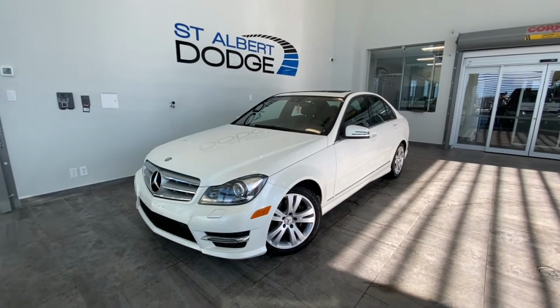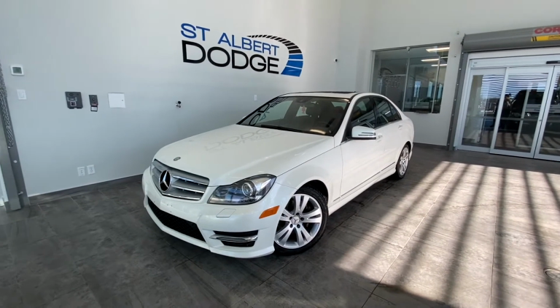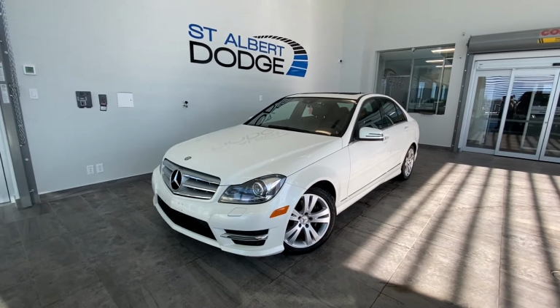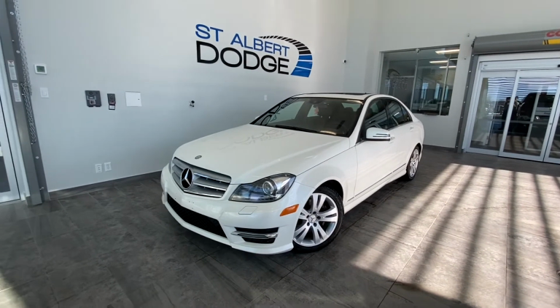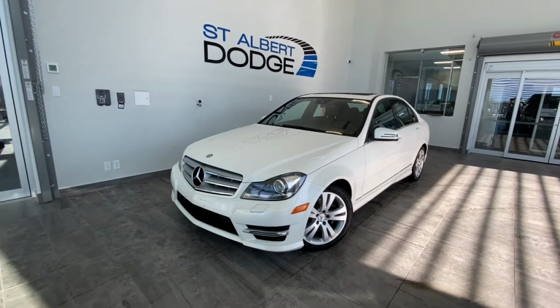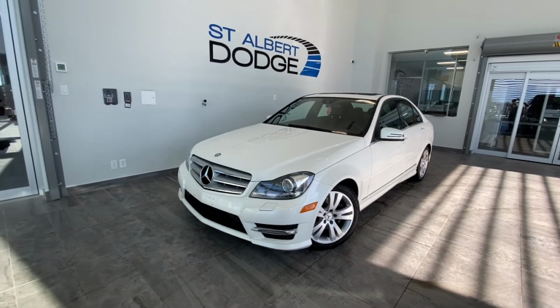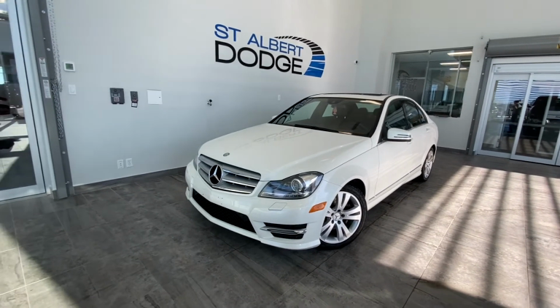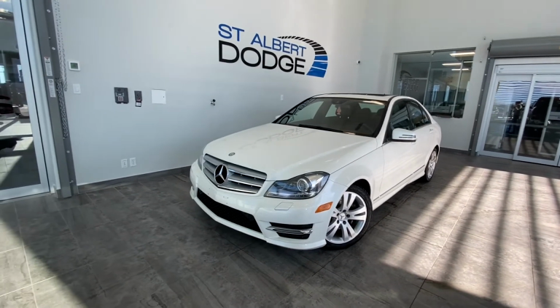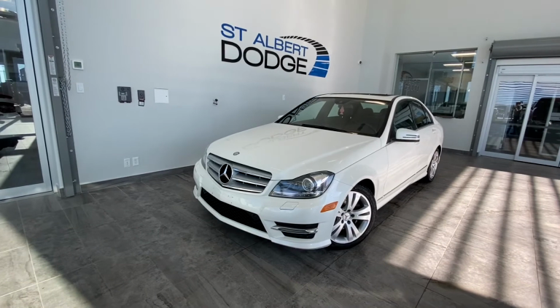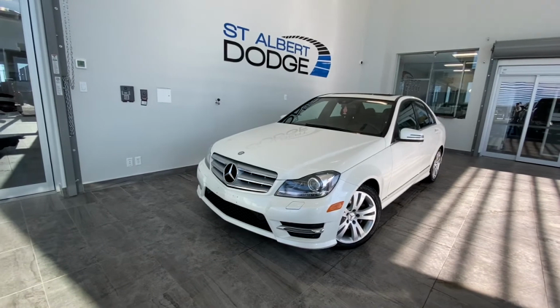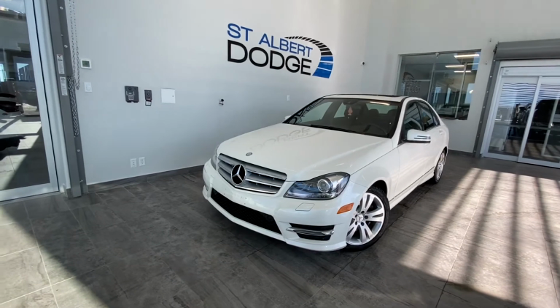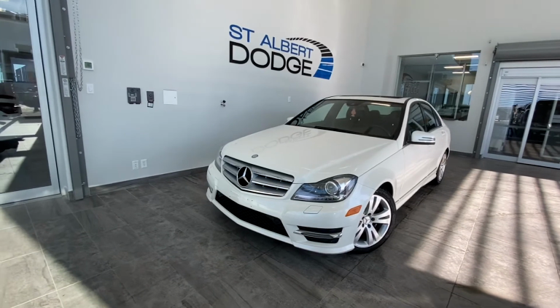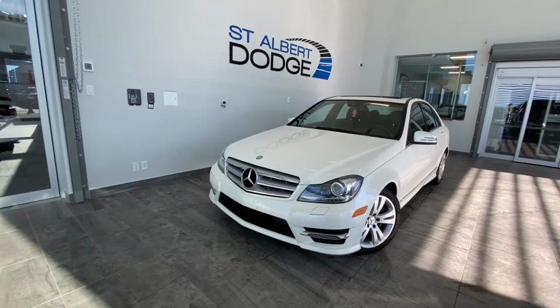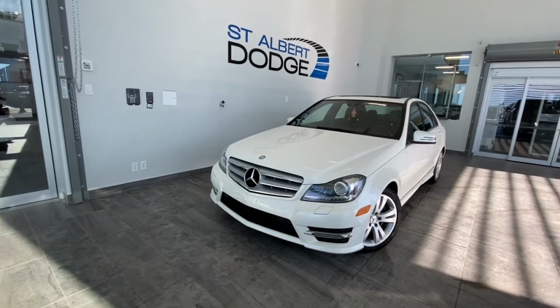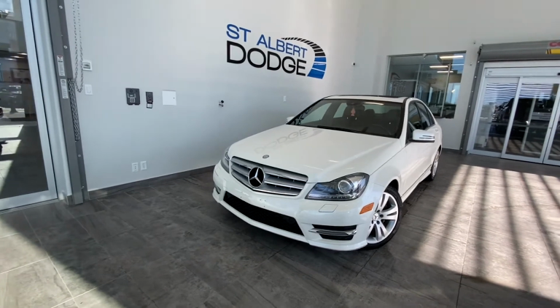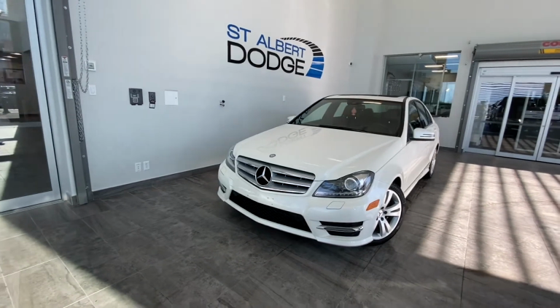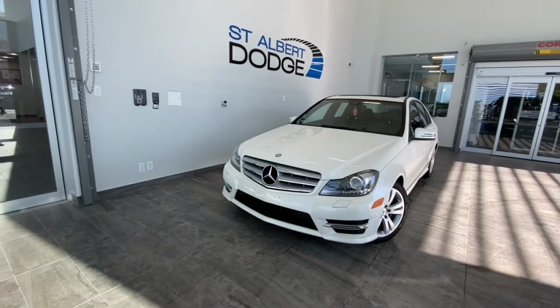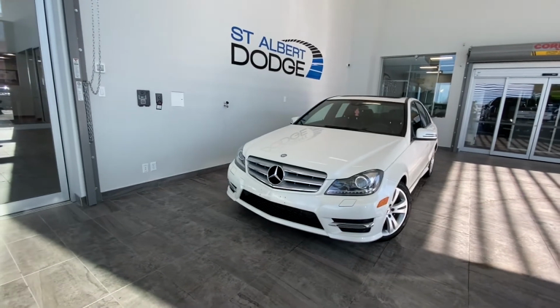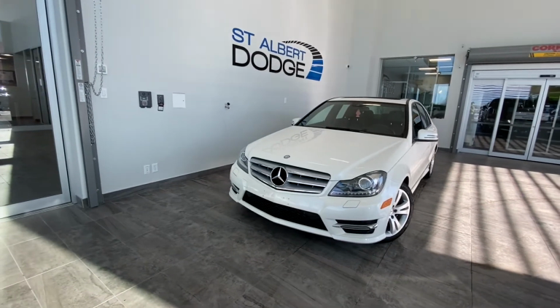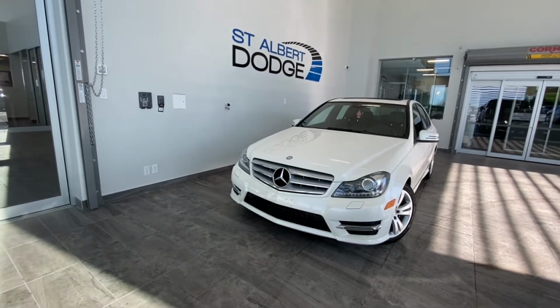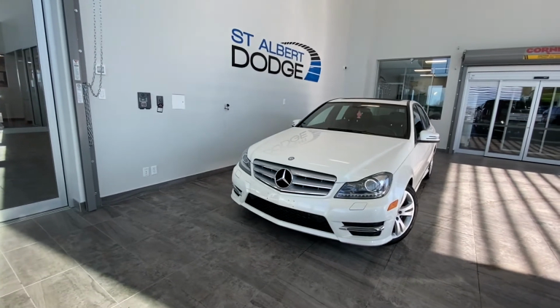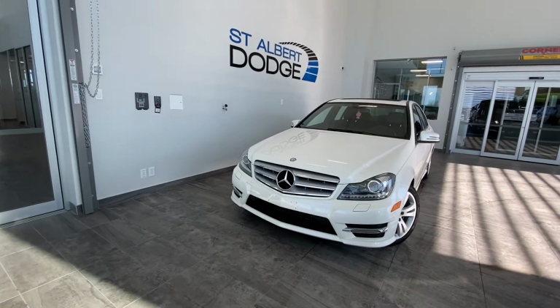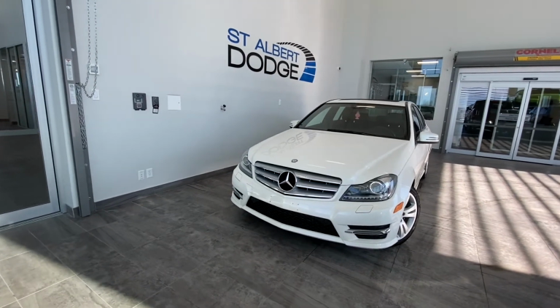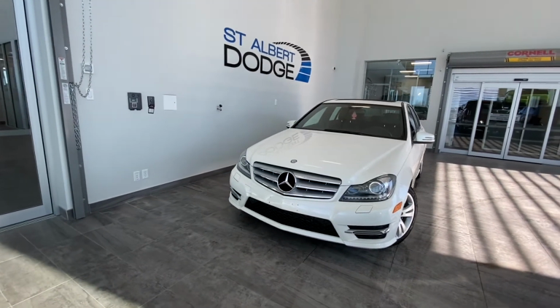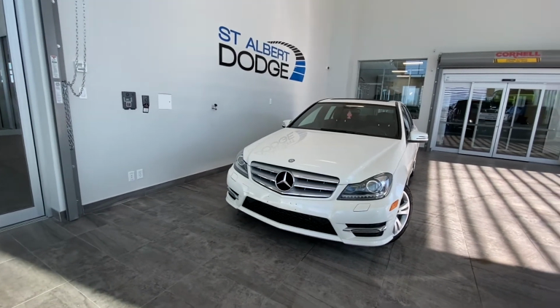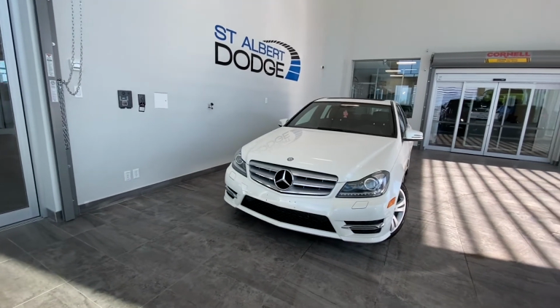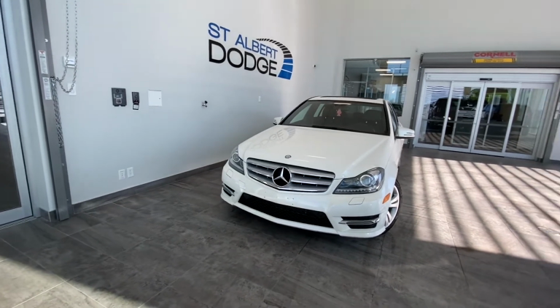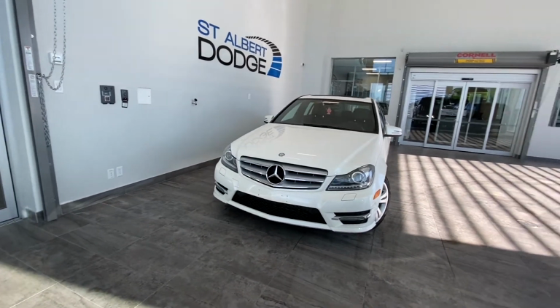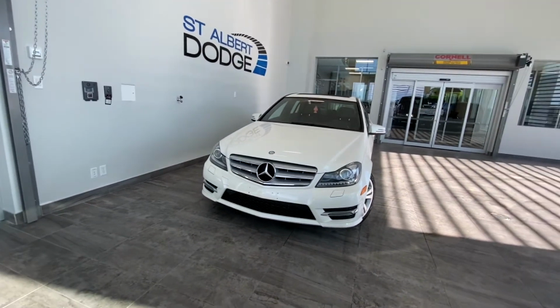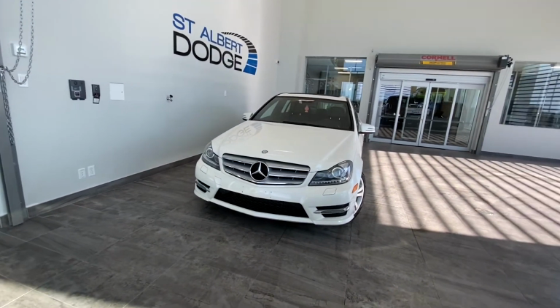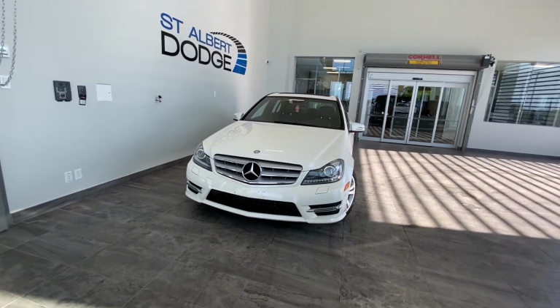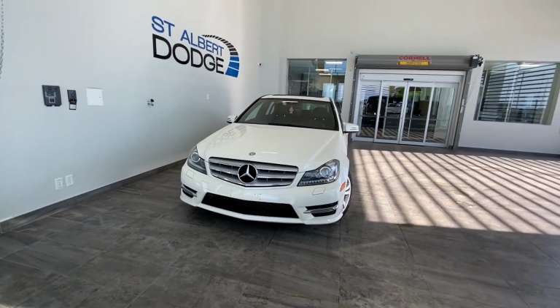With under 78,000 kilometers, it includes premium automatic halogen reflect headlamps and a chrome grille with accents.